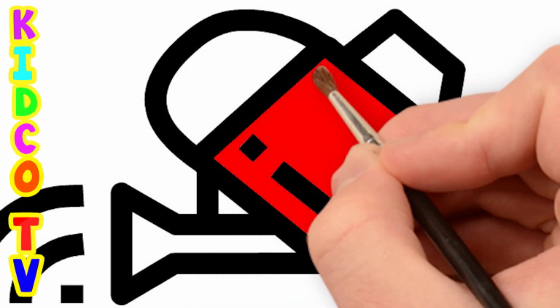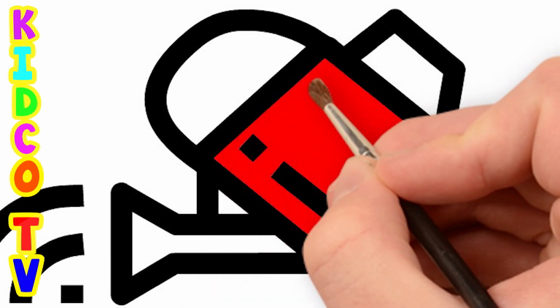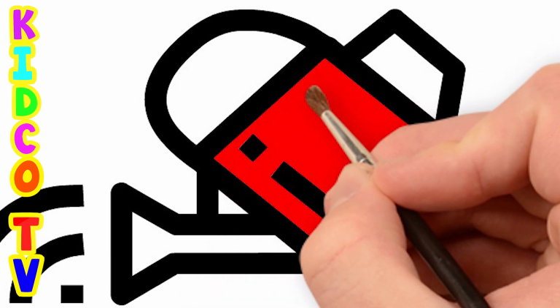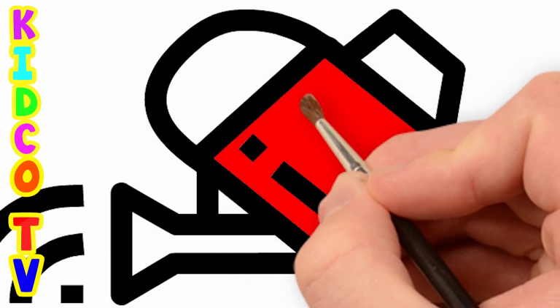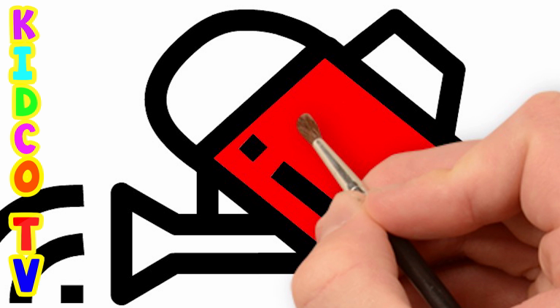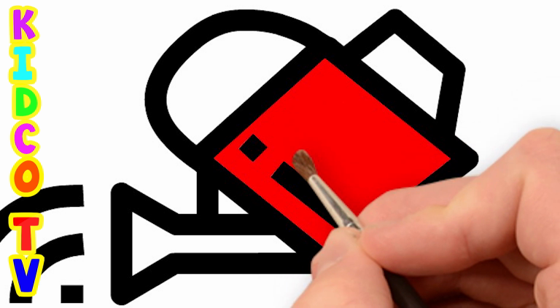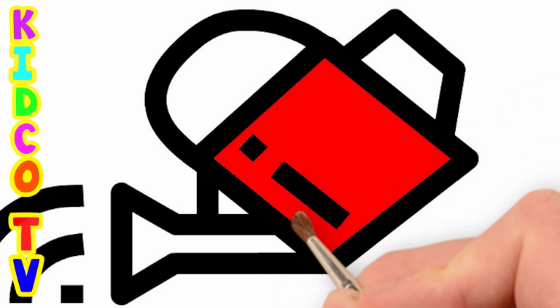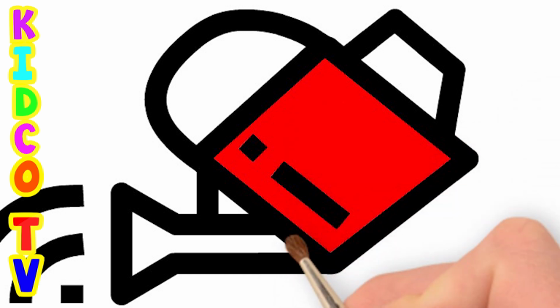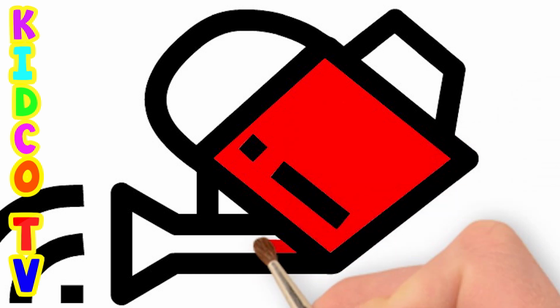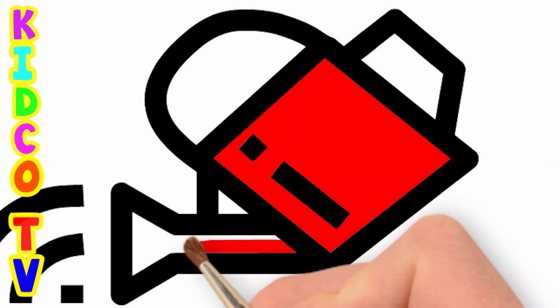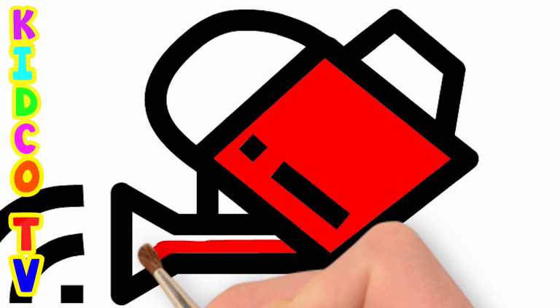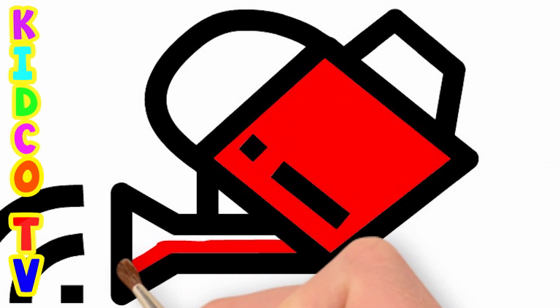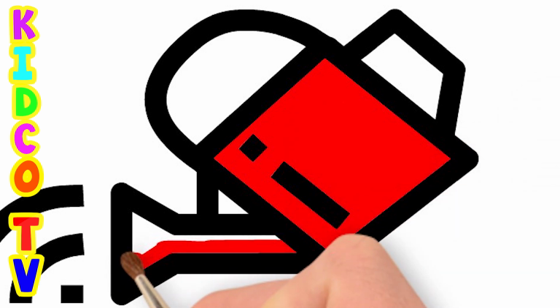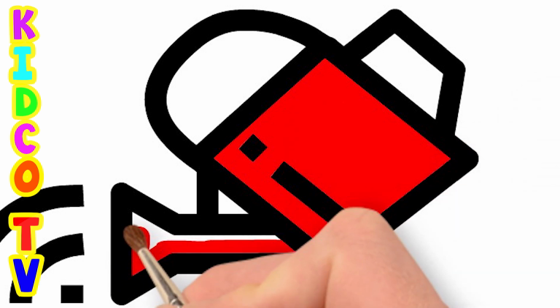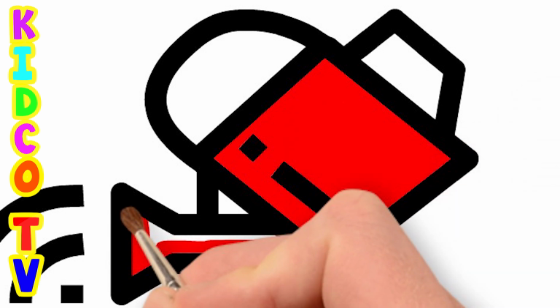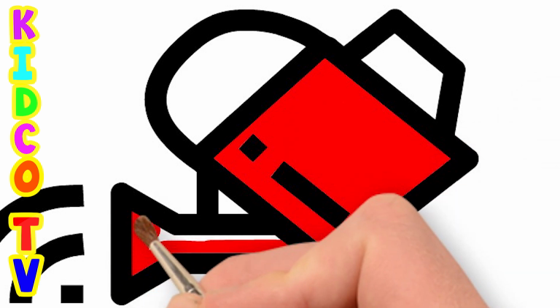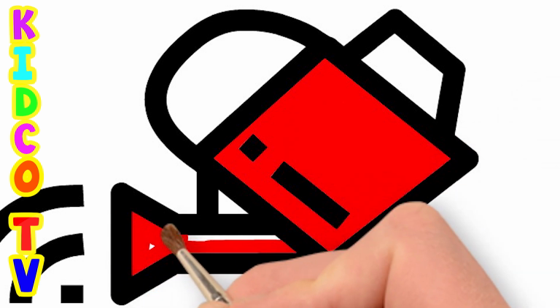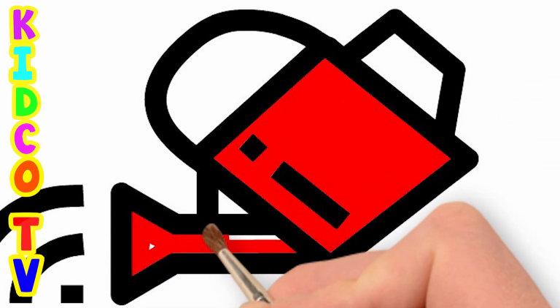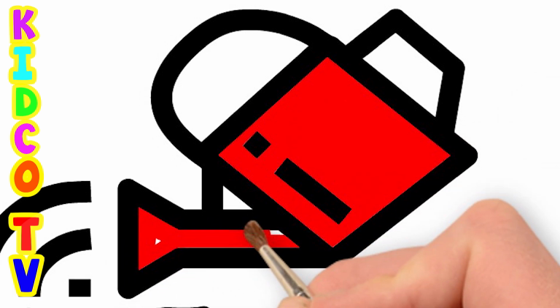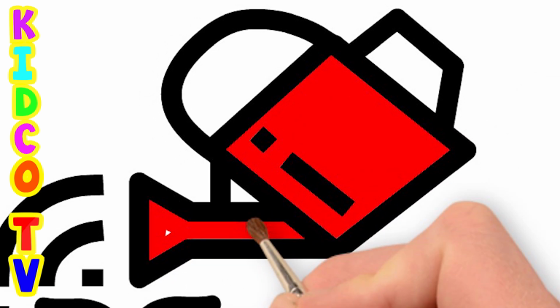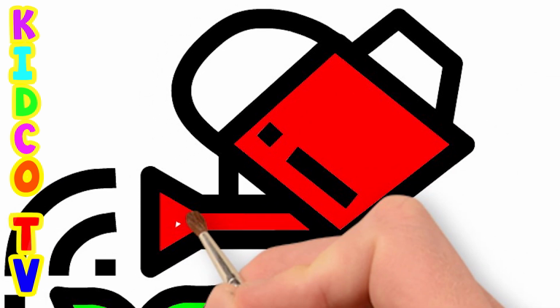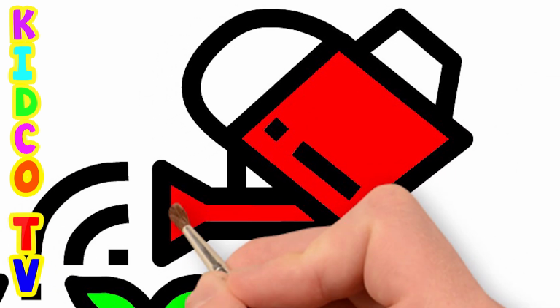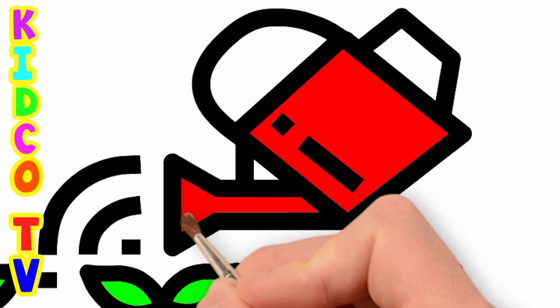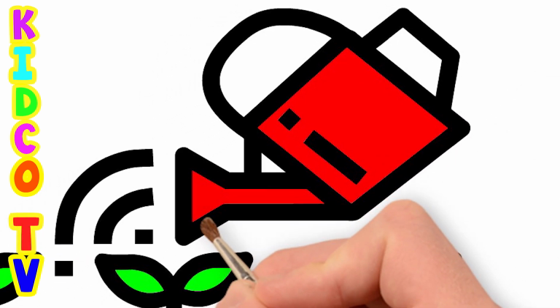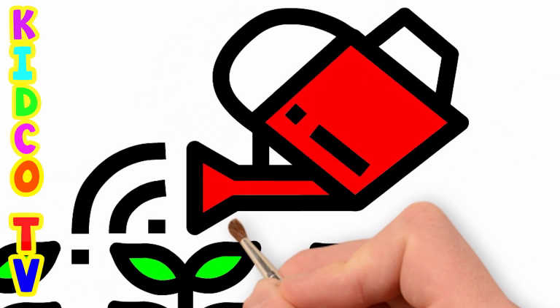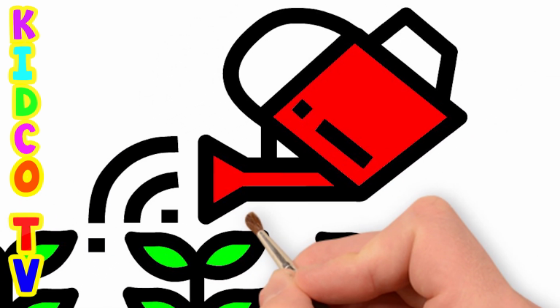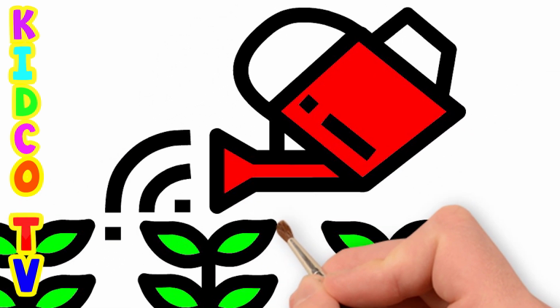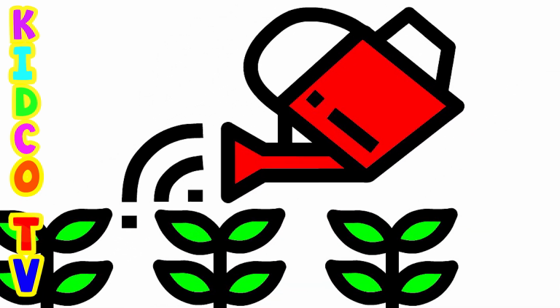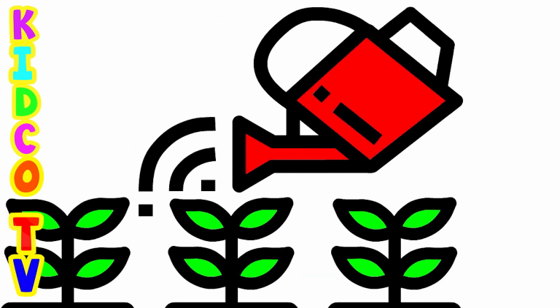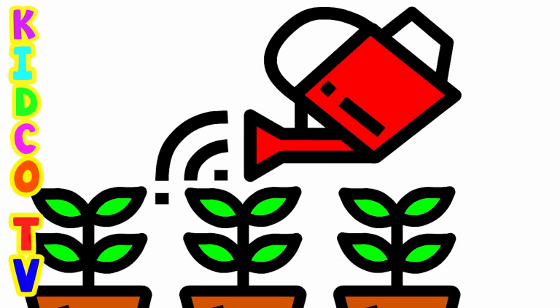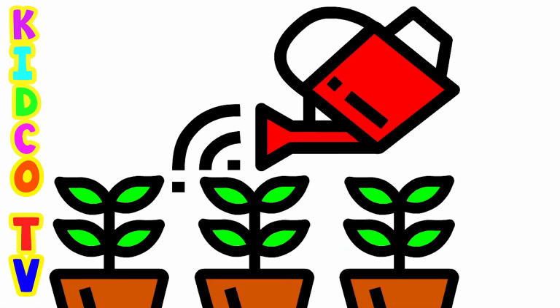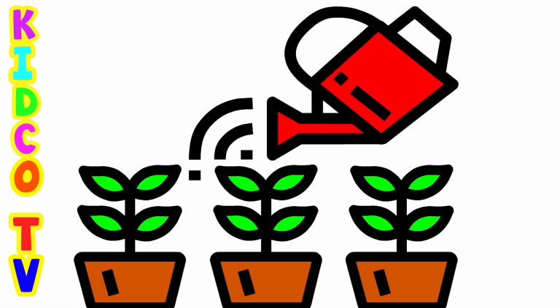We have completed the plants drawing, hope you like it, subscribe our channel to learn more drawing.